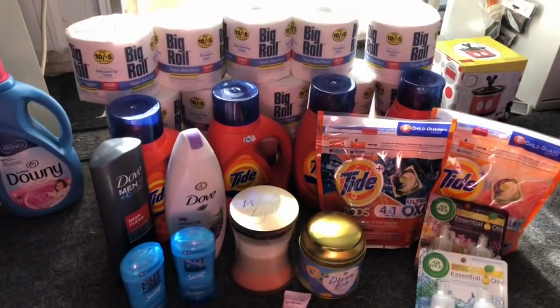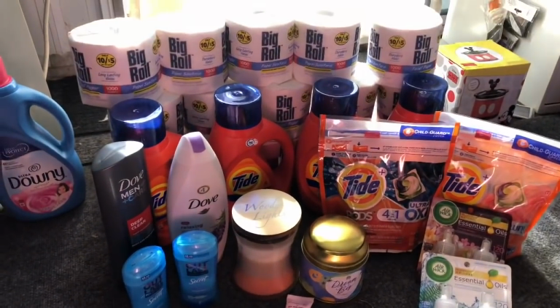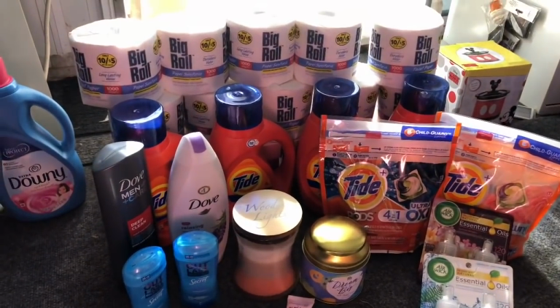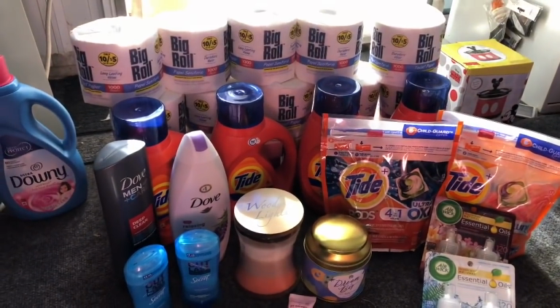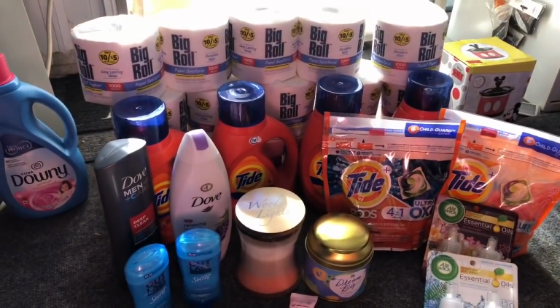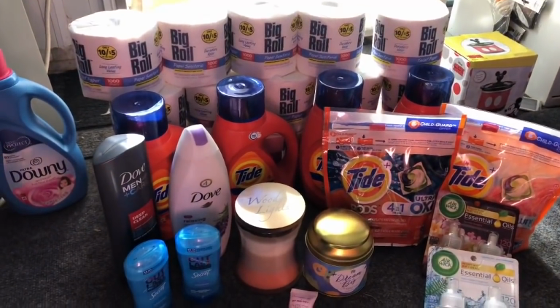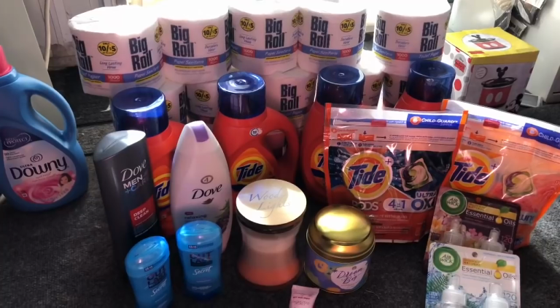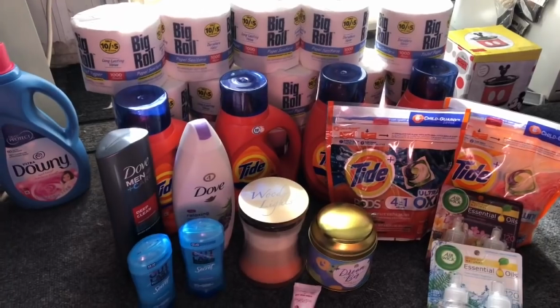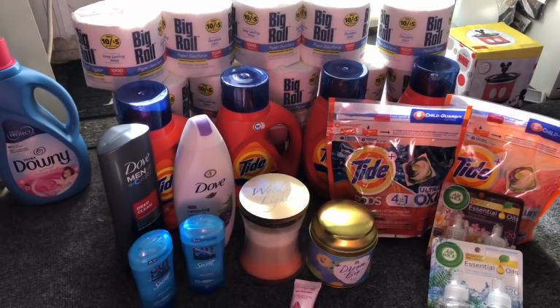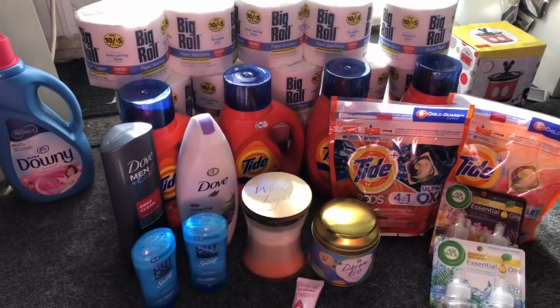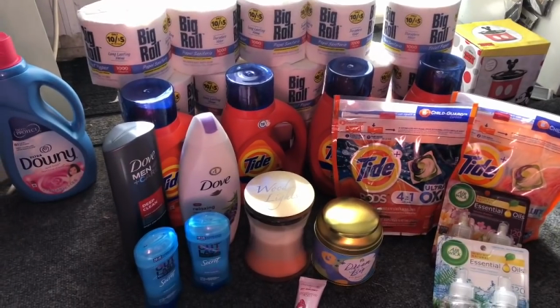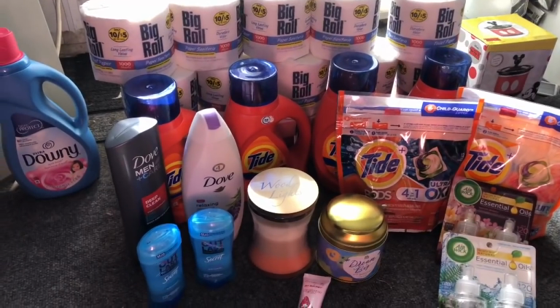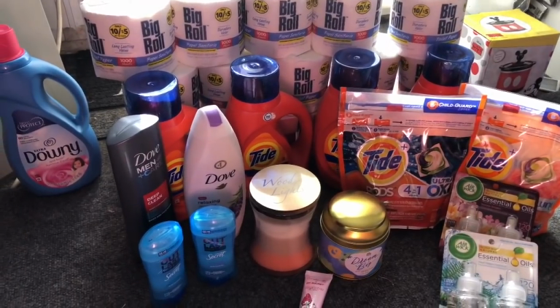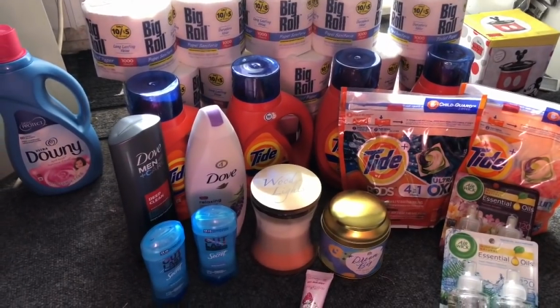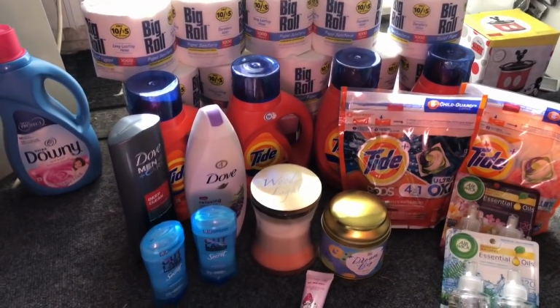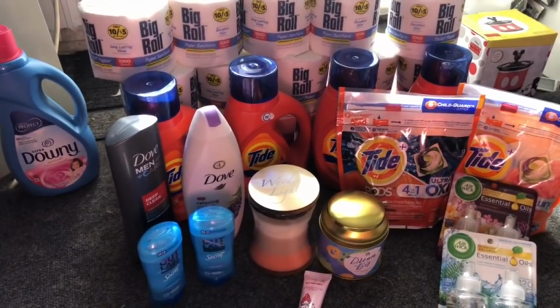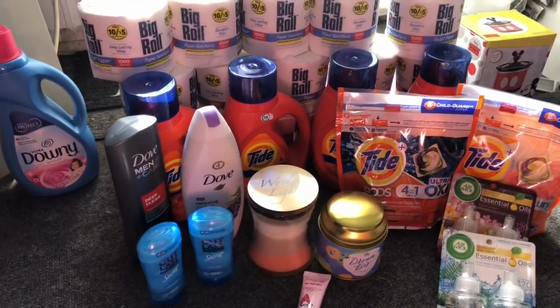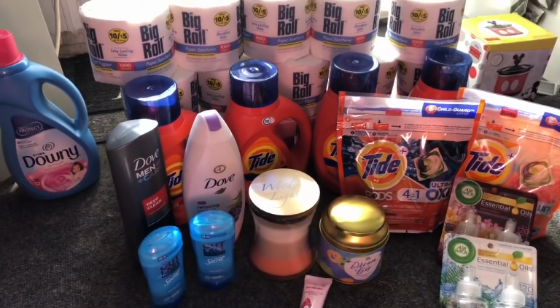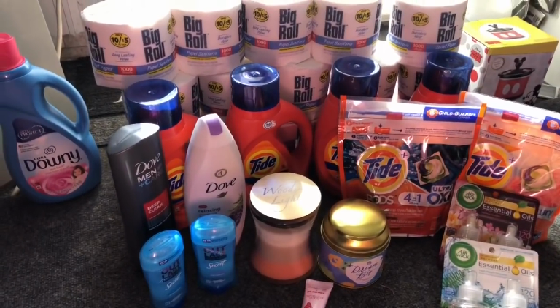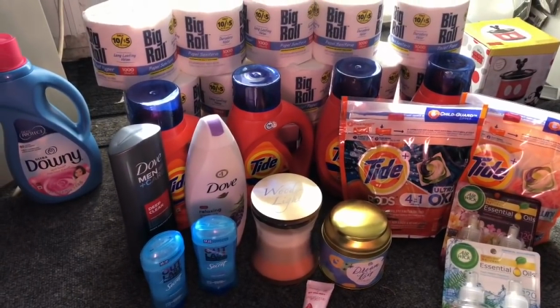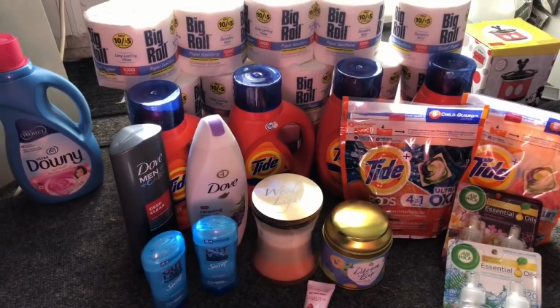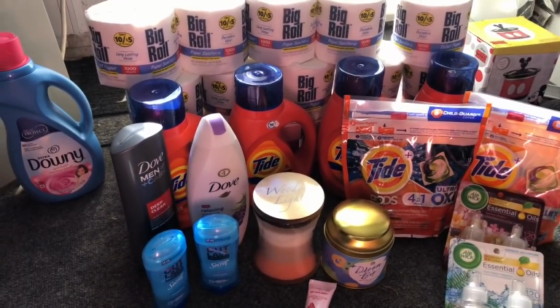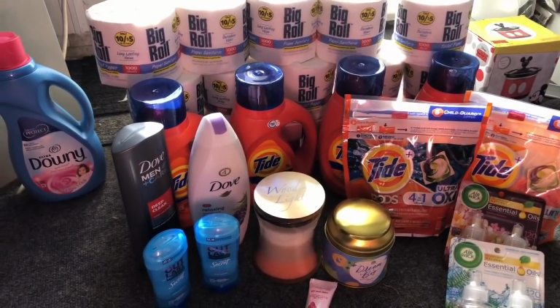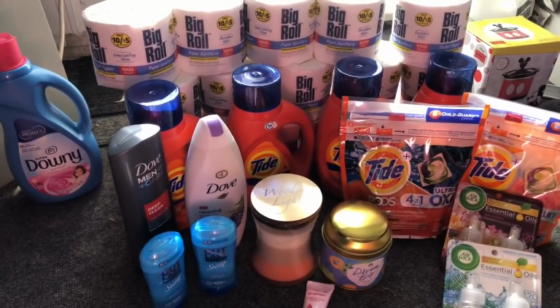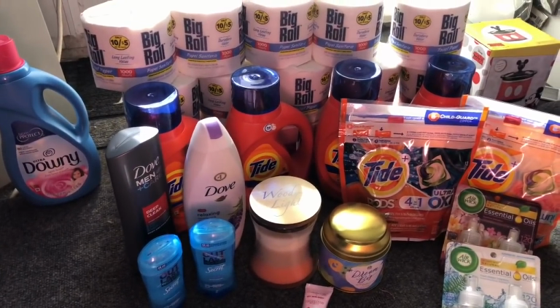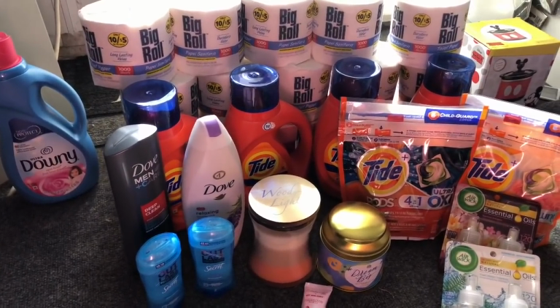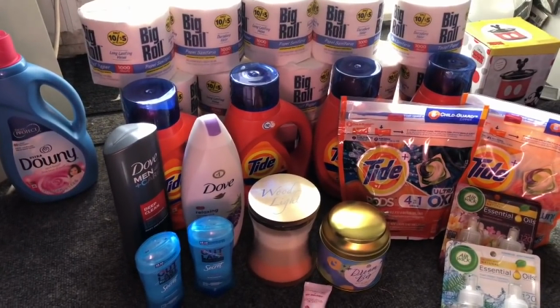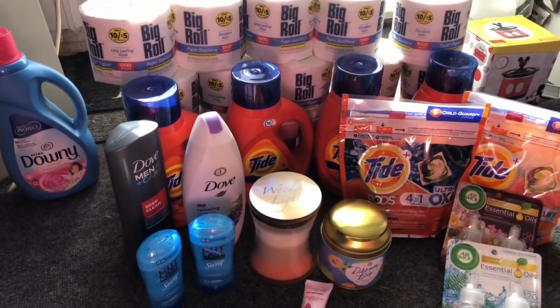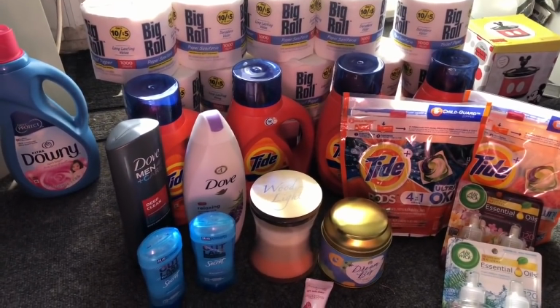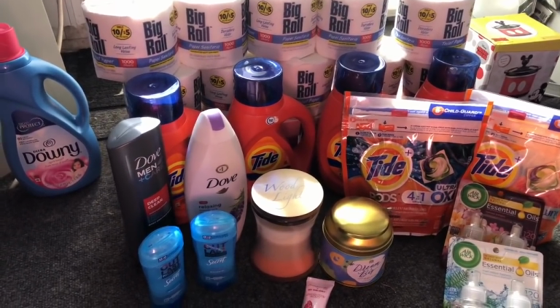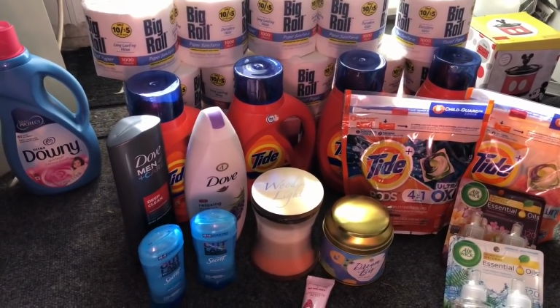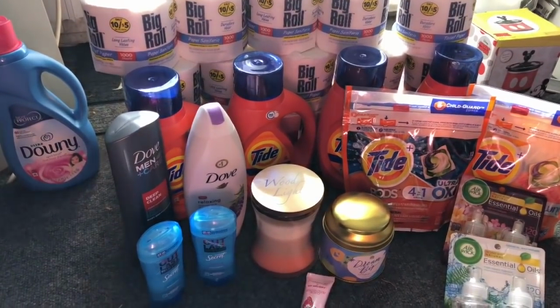In total, across all my deals, my points and register rewards brought my spending to only $10.96 for 25 items — that's only 43 cents an item. Some really great deals going on at Walgreens, so hopefully you guys can go out there and catch these deals too!